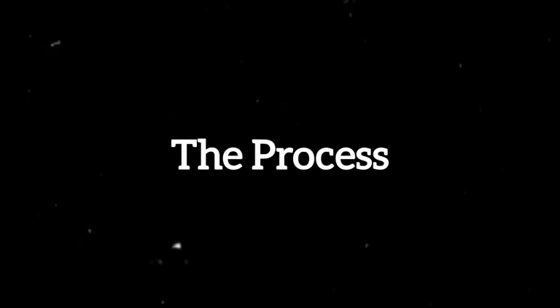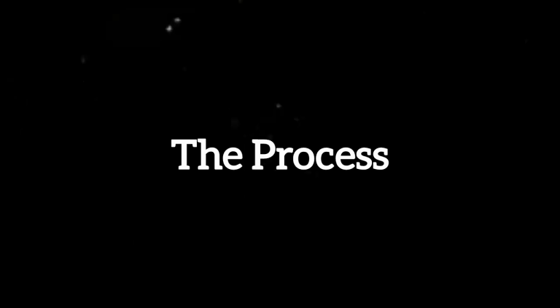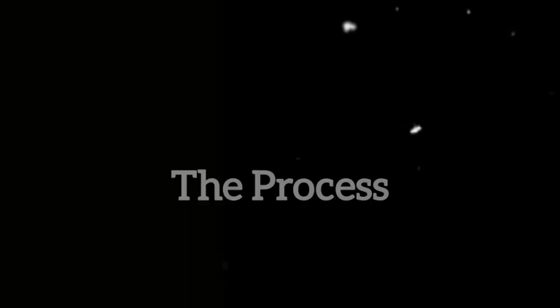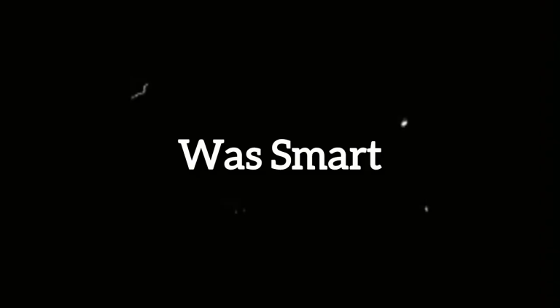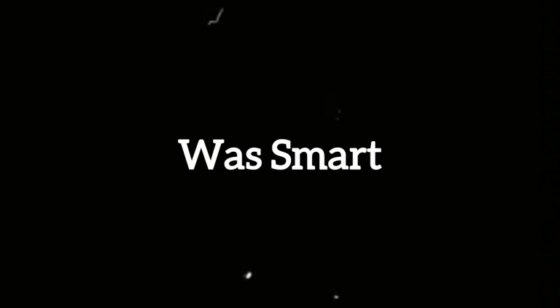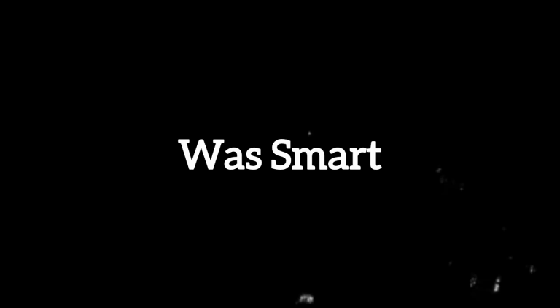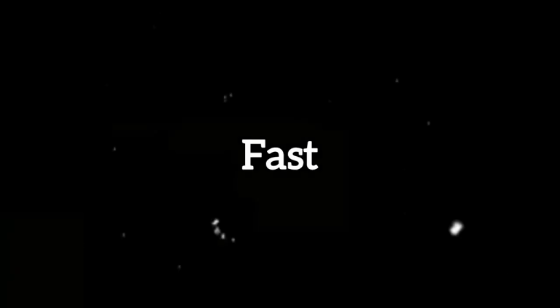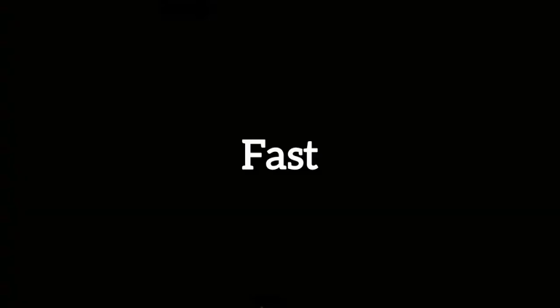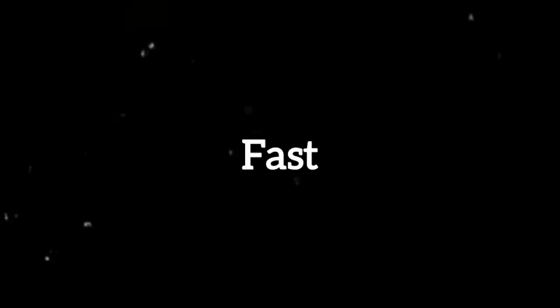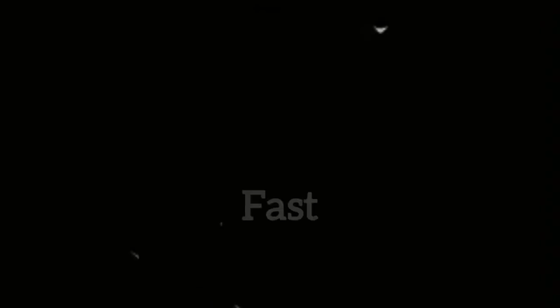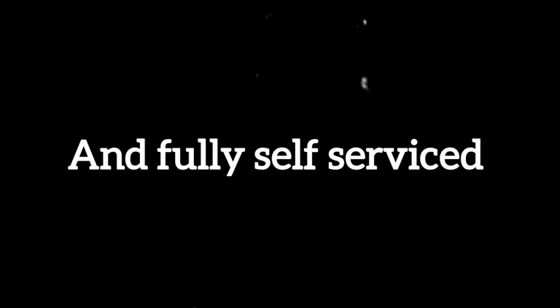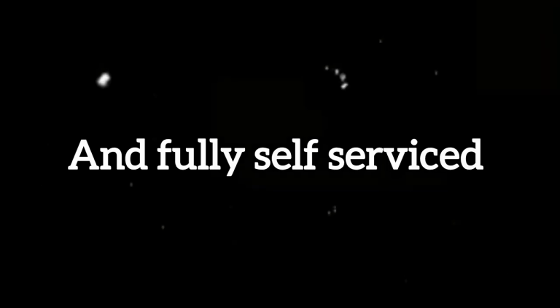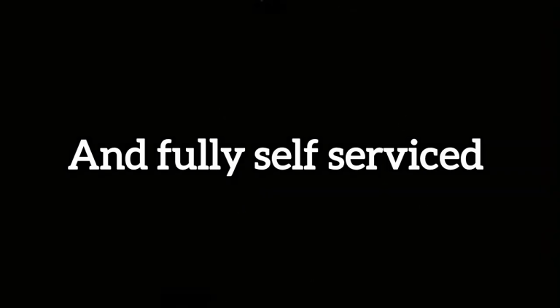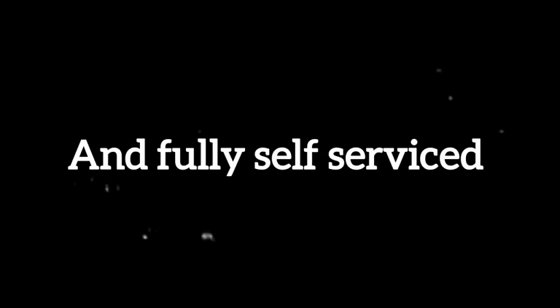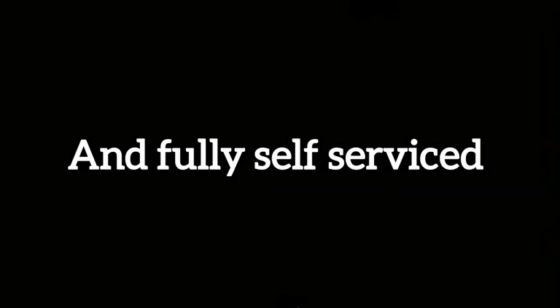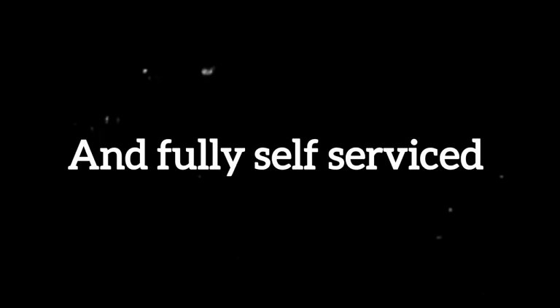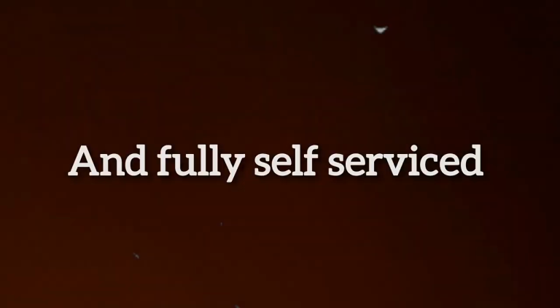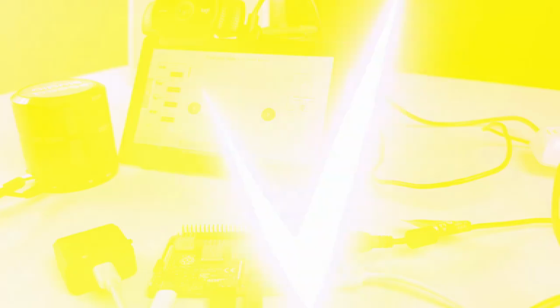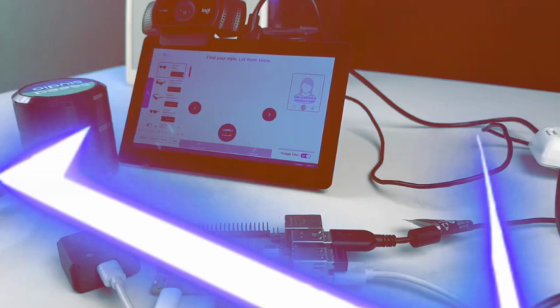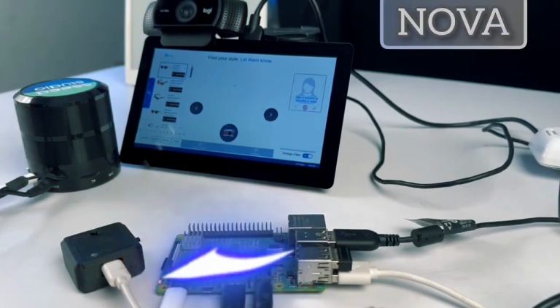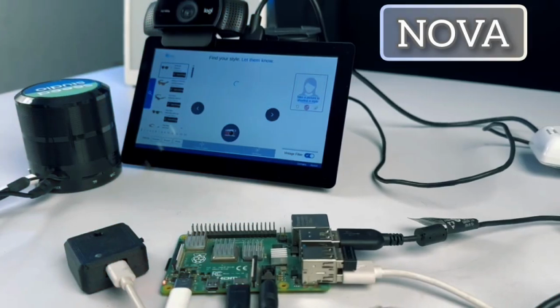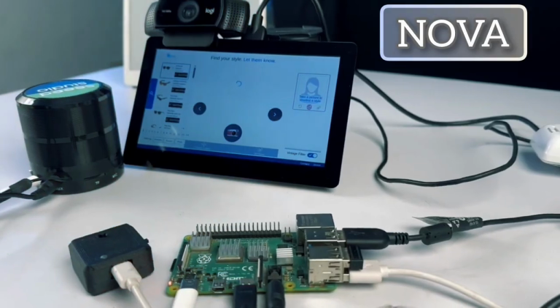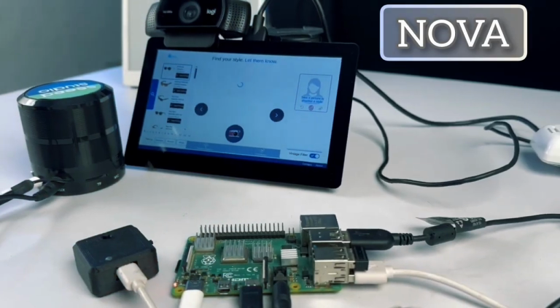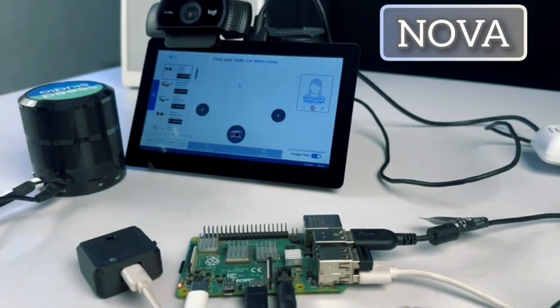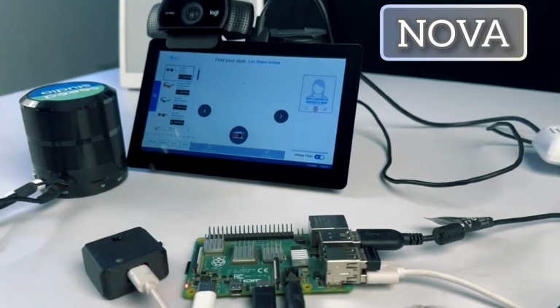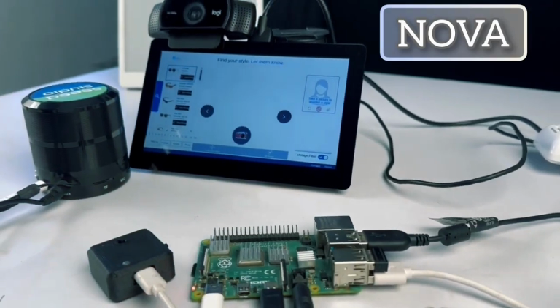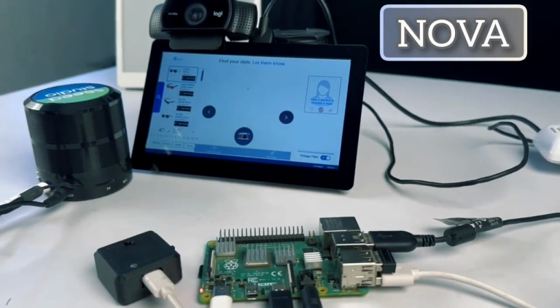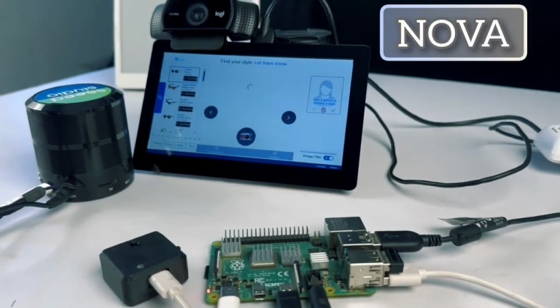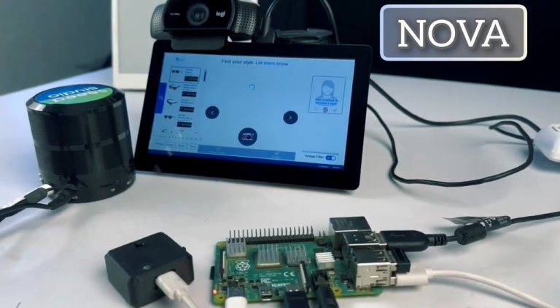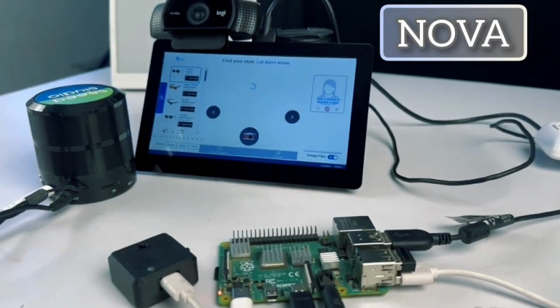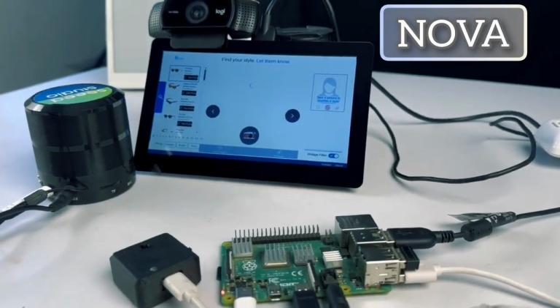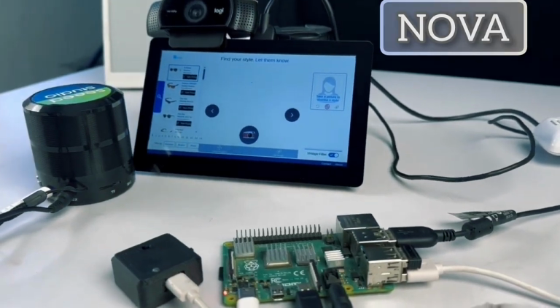What if the process was smart, fast, and fully self-serviced? Meet Nova, a smart assistant for optical stores.